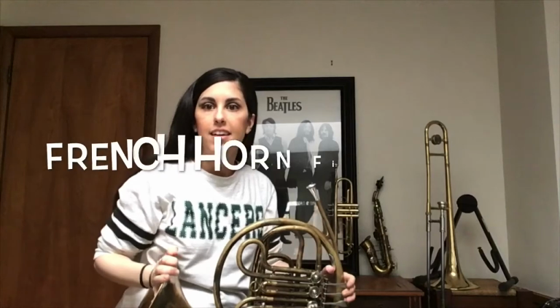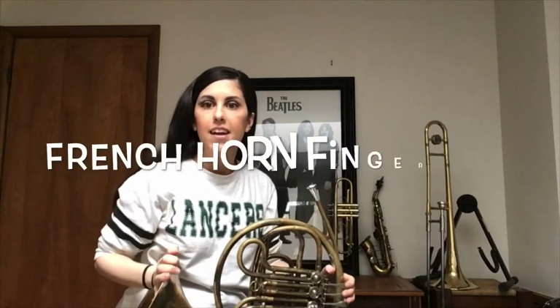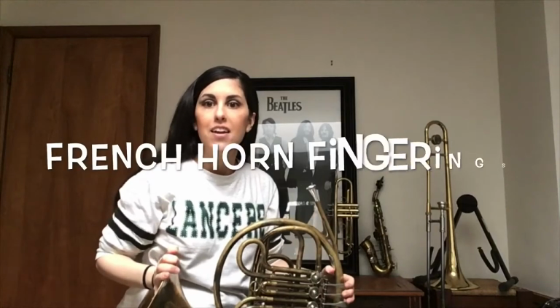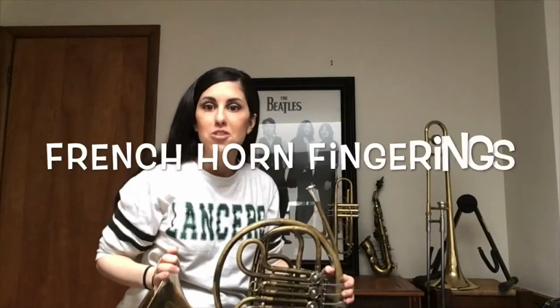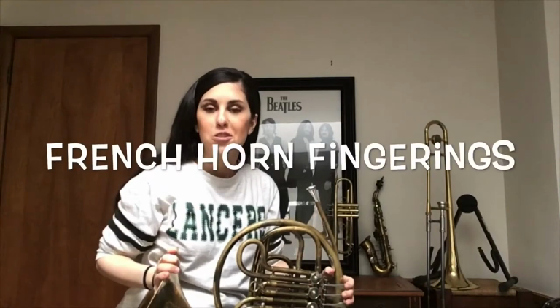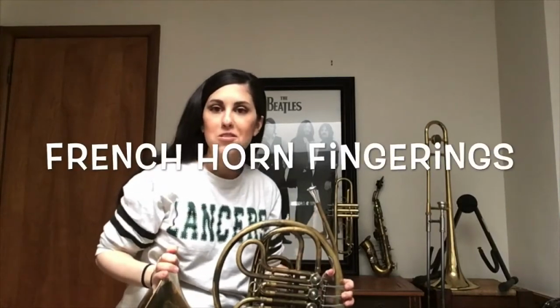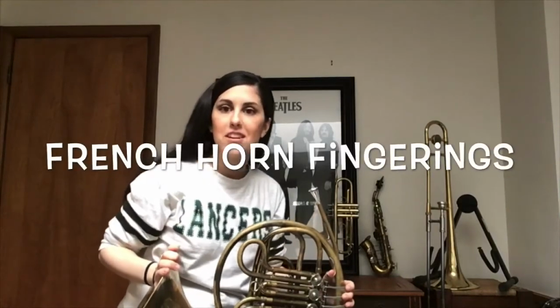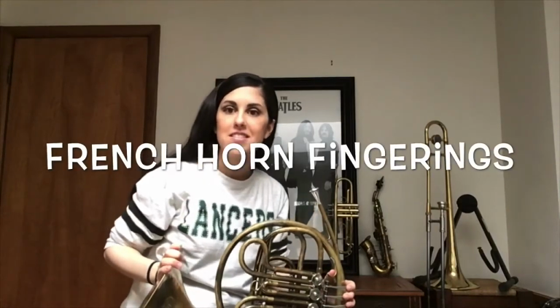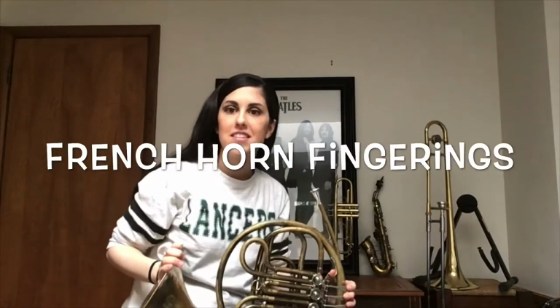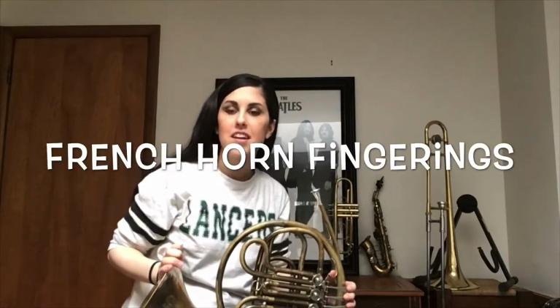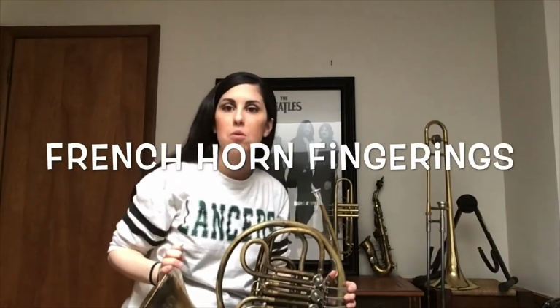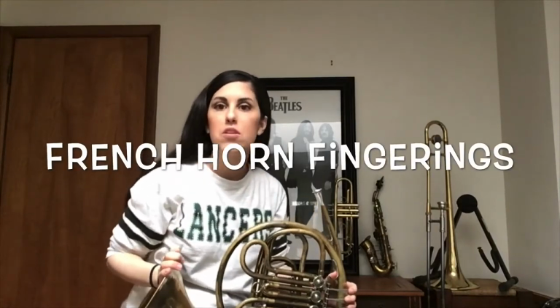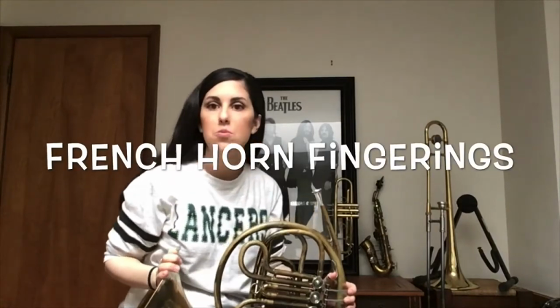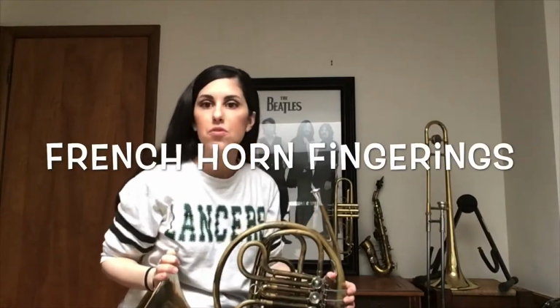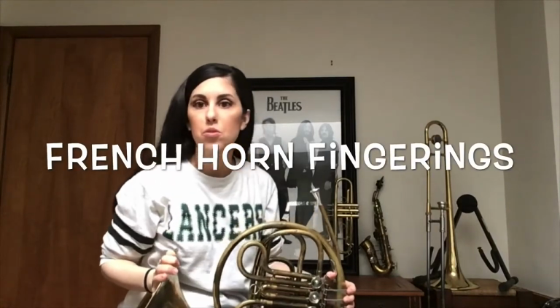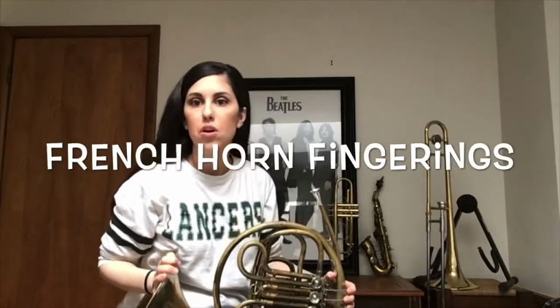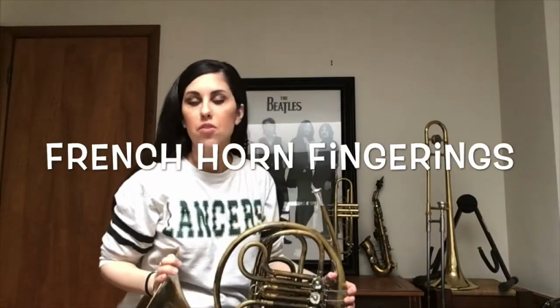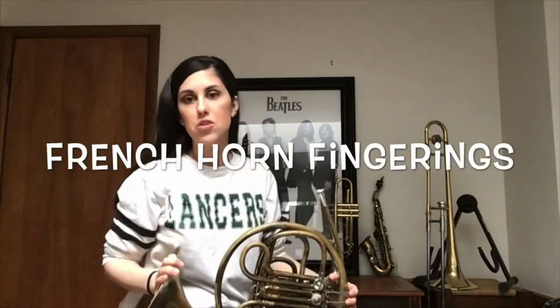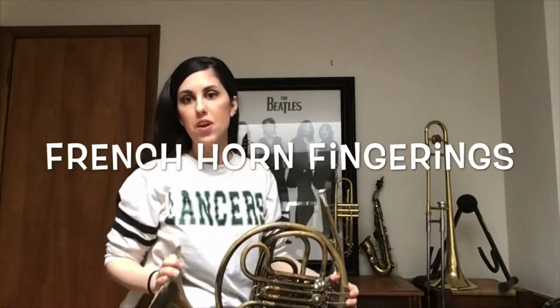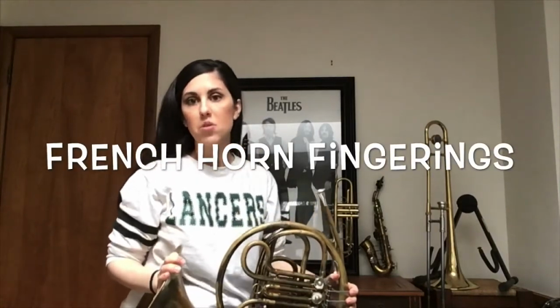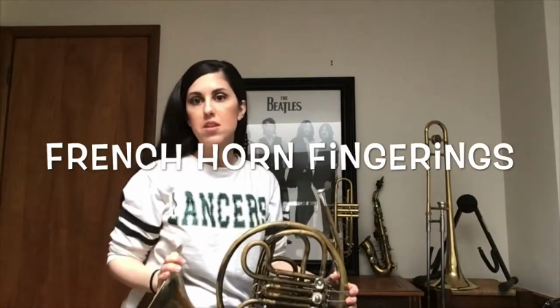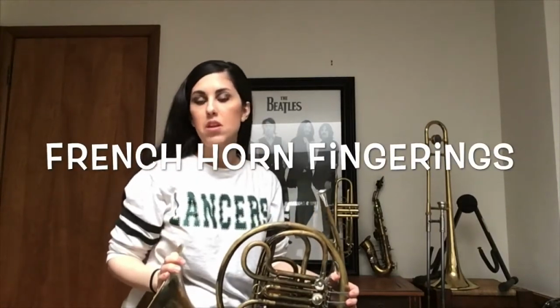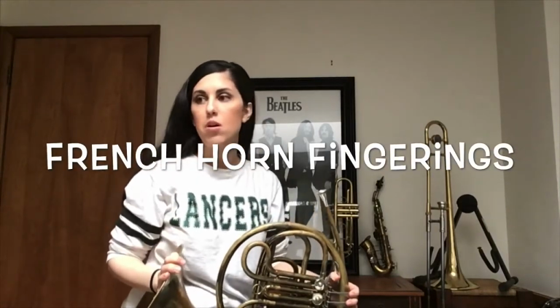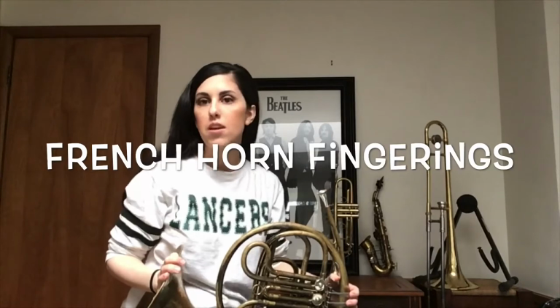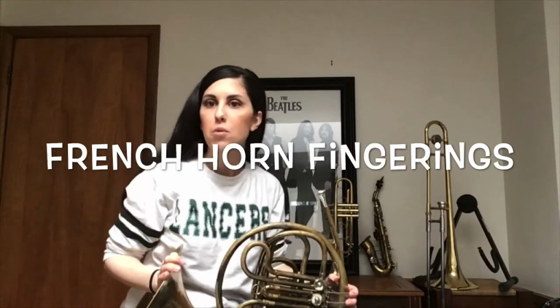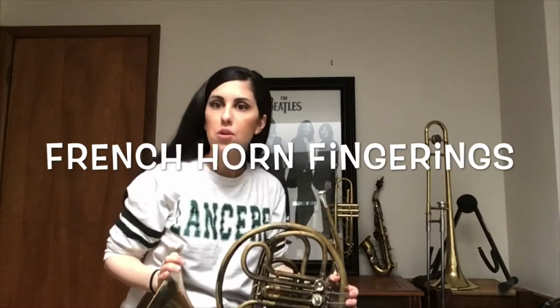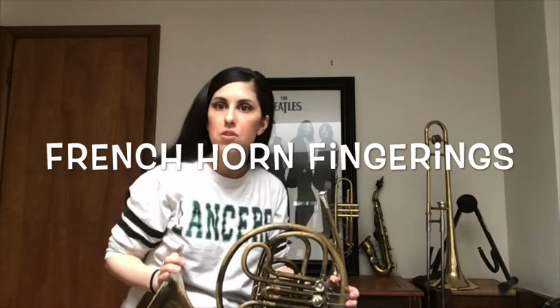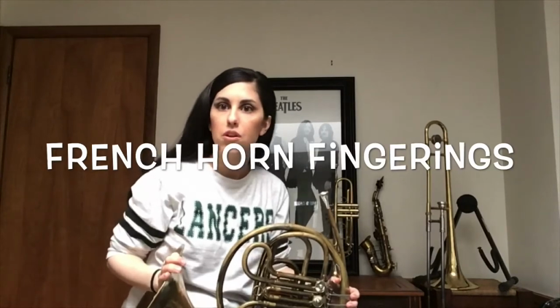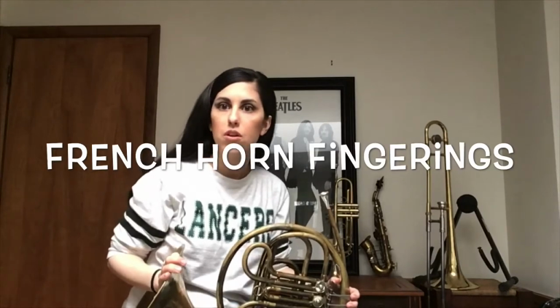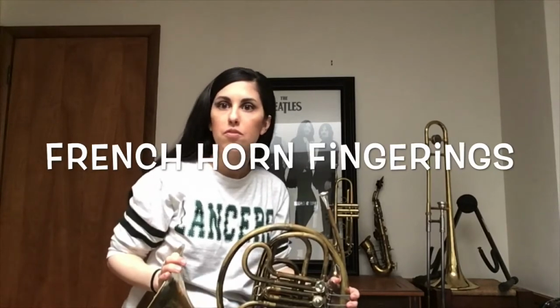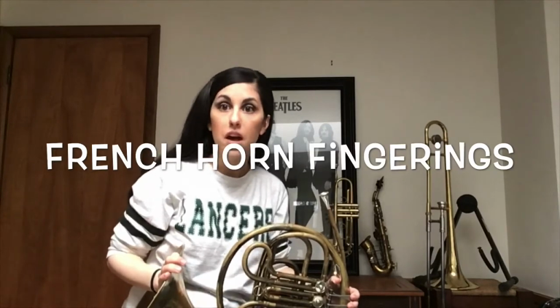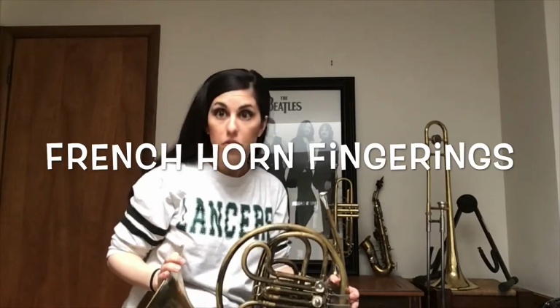Hey French horn students! Today we're going to review the first five notes that we know and then we're going to learn five new notes.